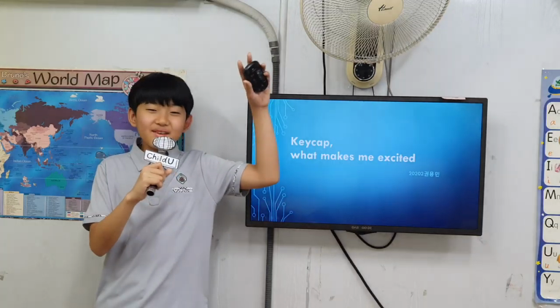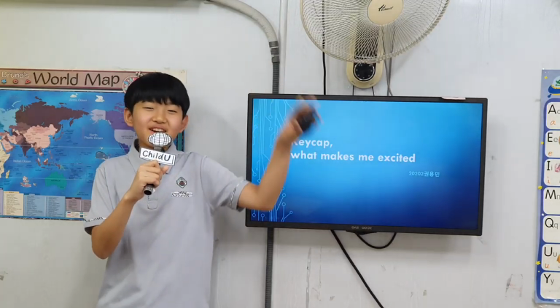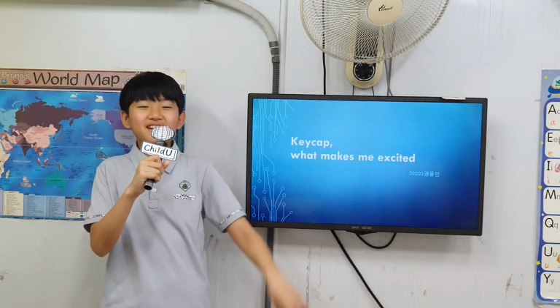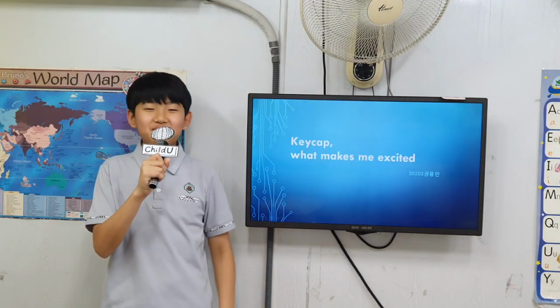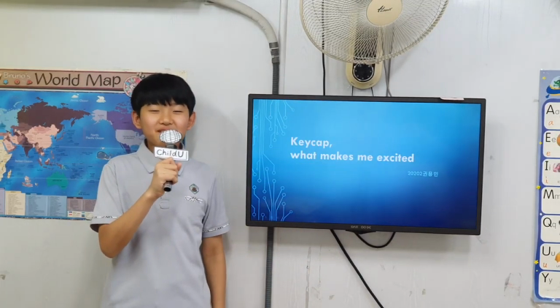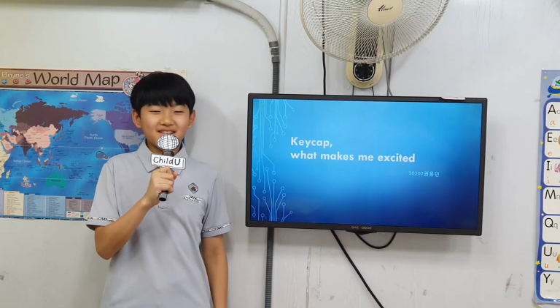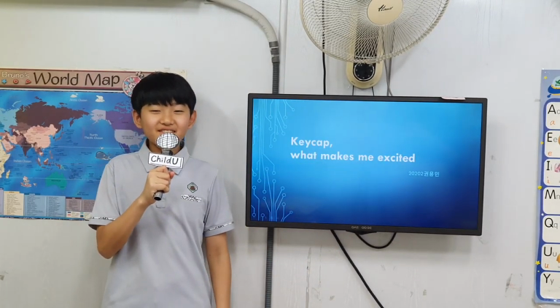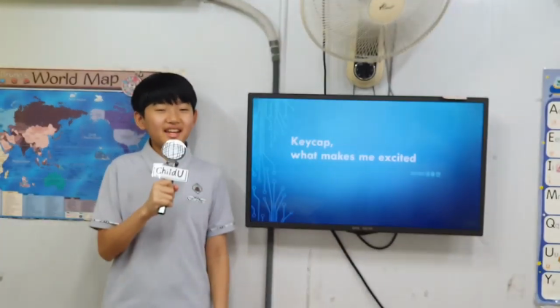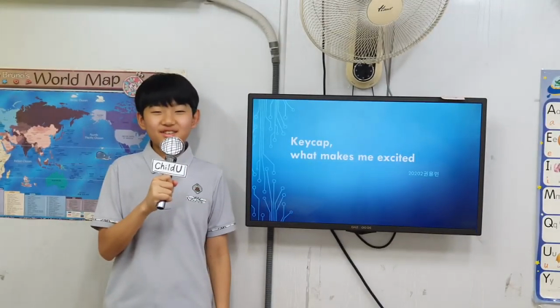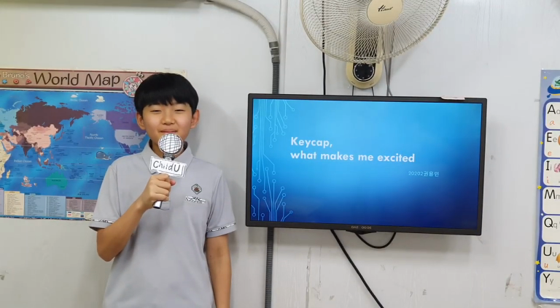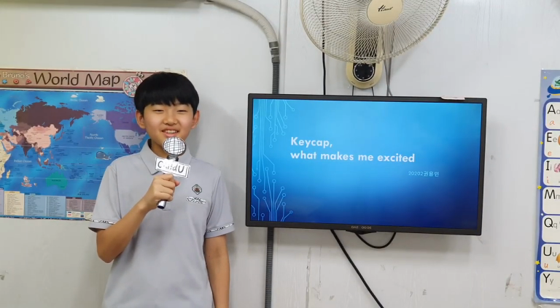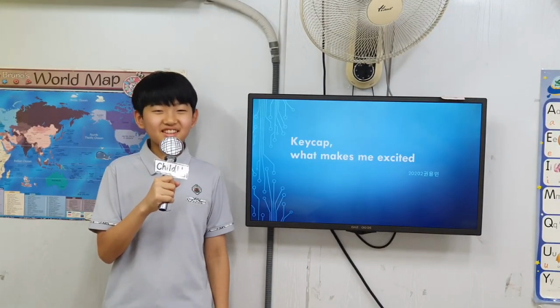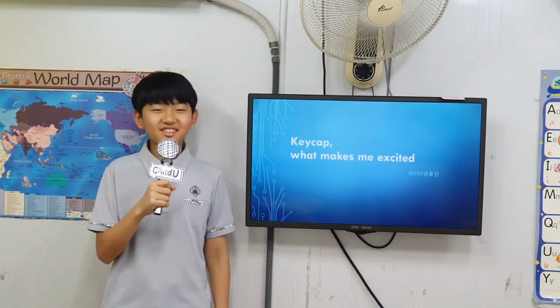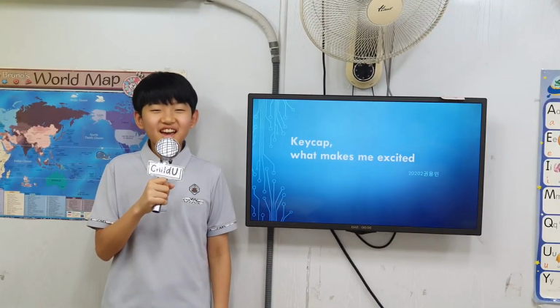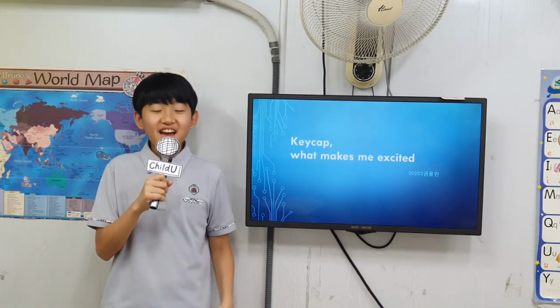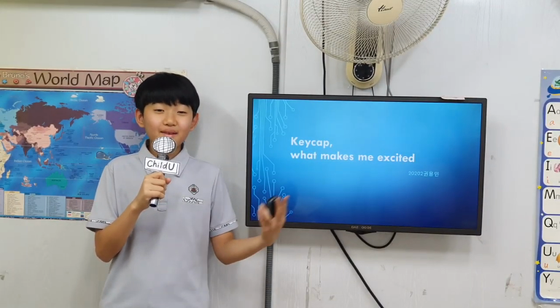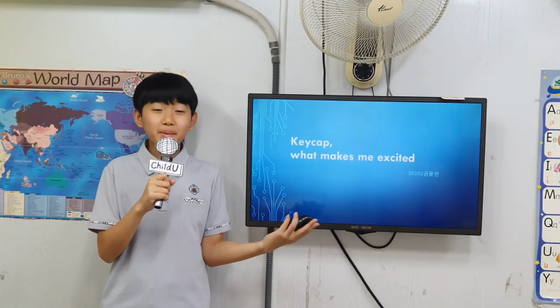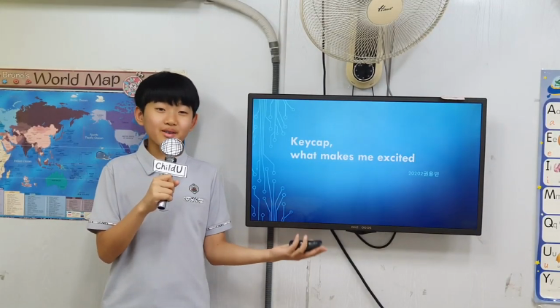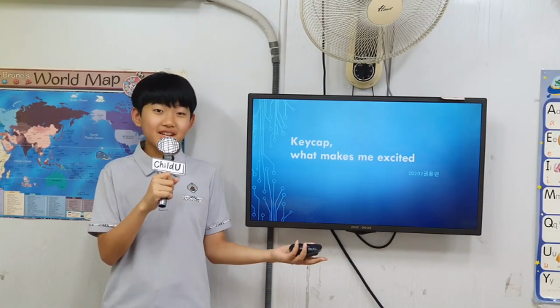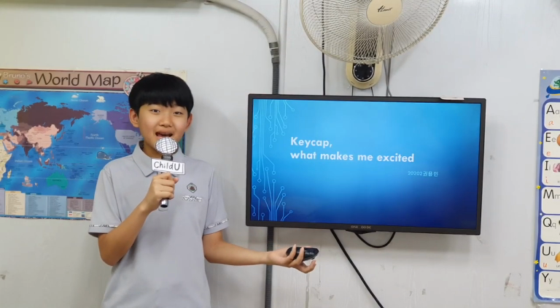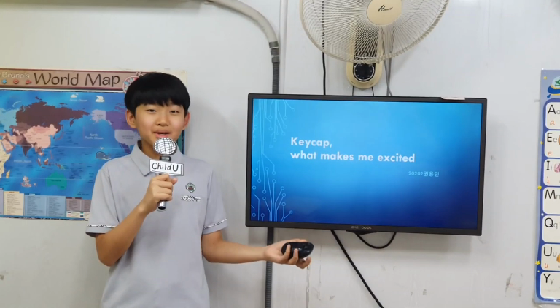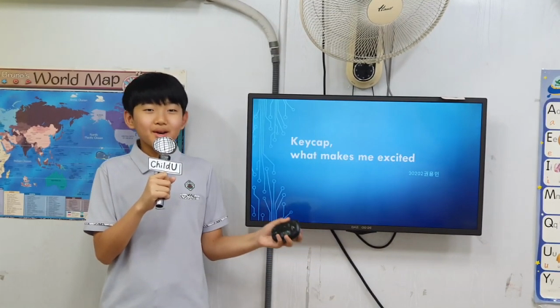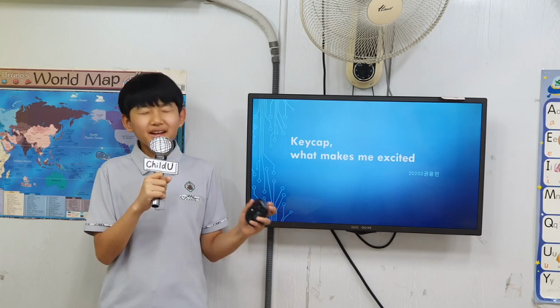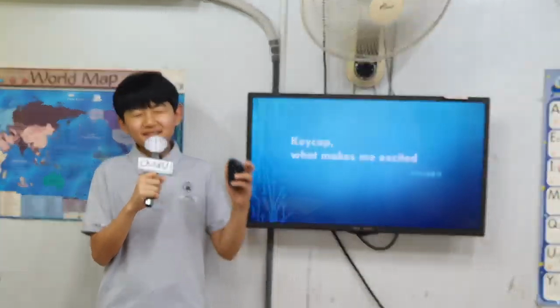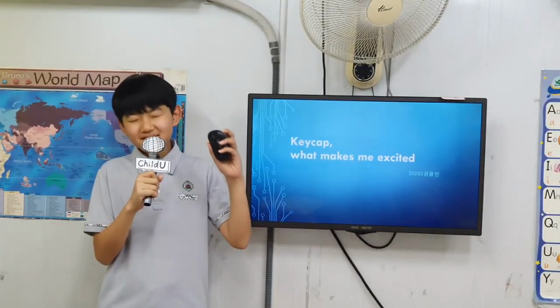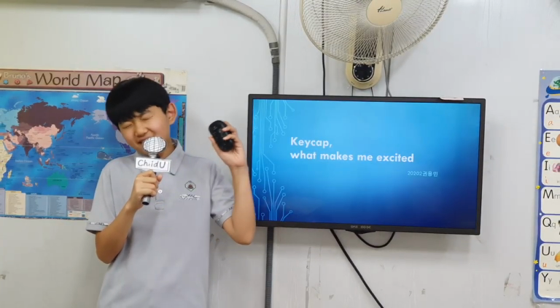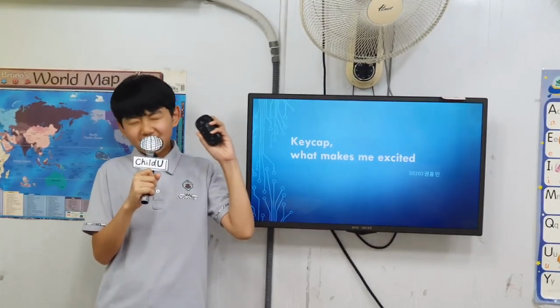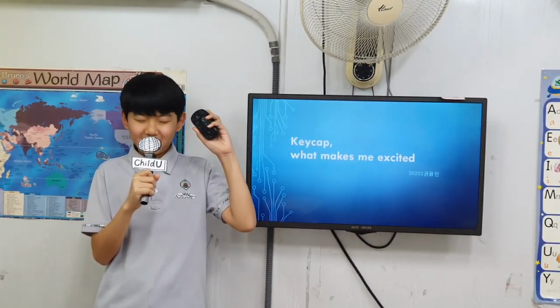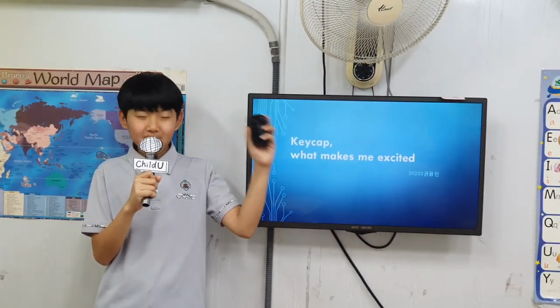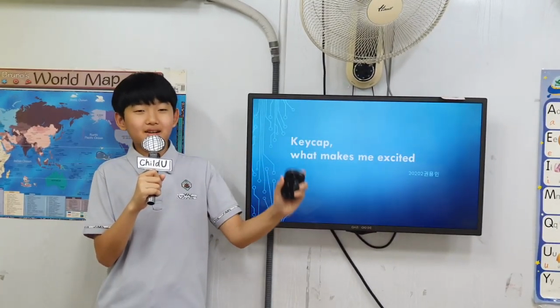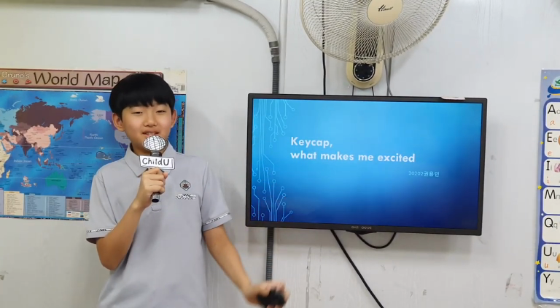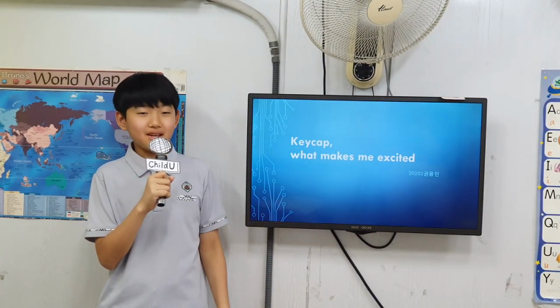Hello everyone, I'm Yongwei in the second grade at Jungian Middle School. Have you ever heard of keycap? Well, it's something I can't stop thinking about these days.